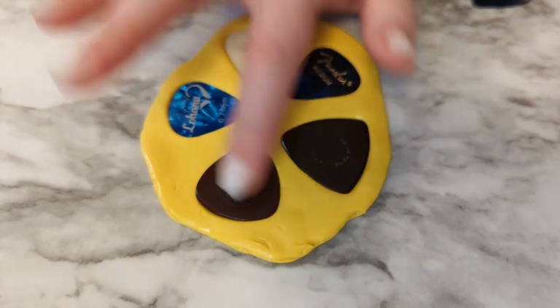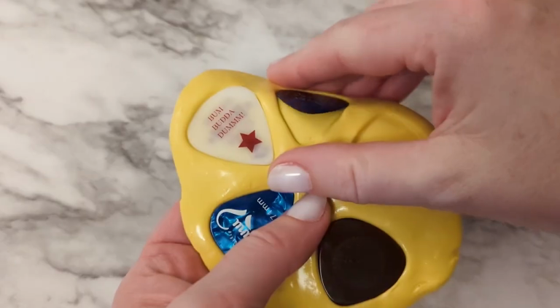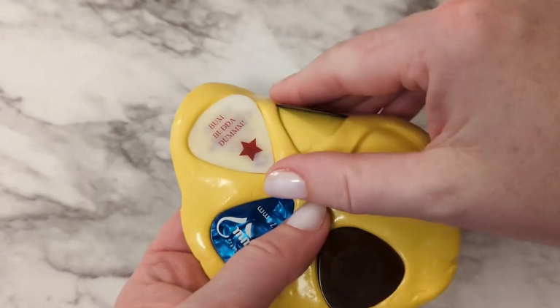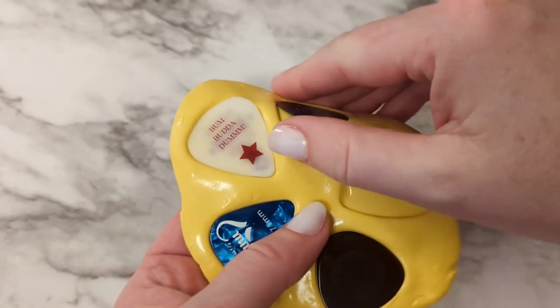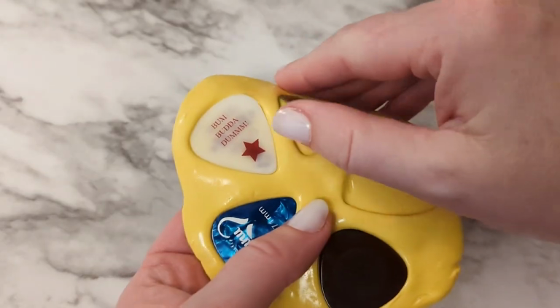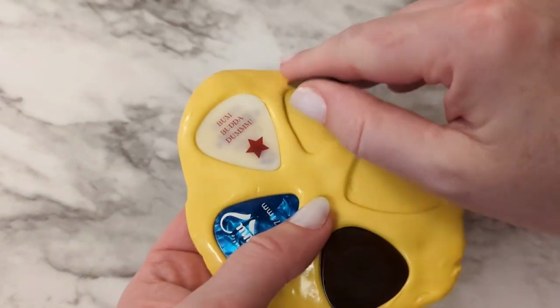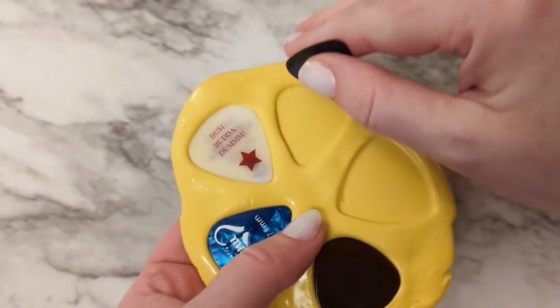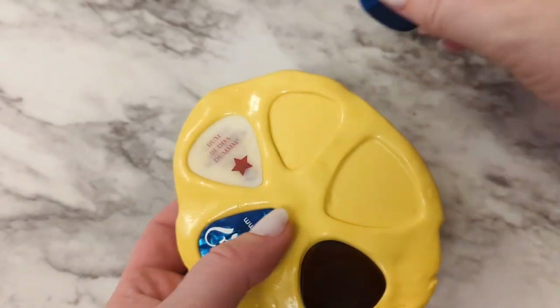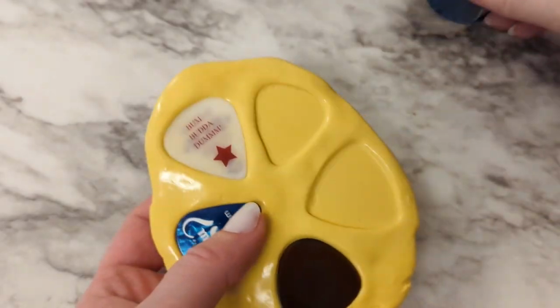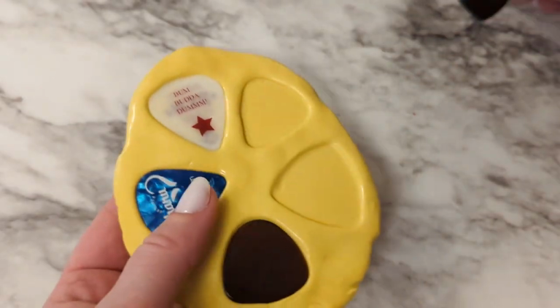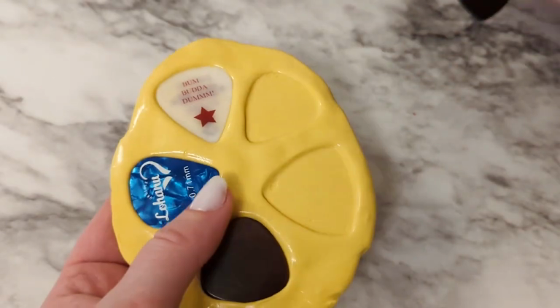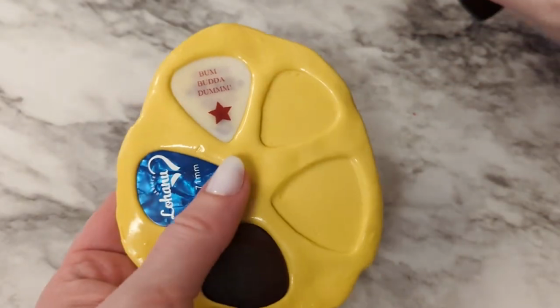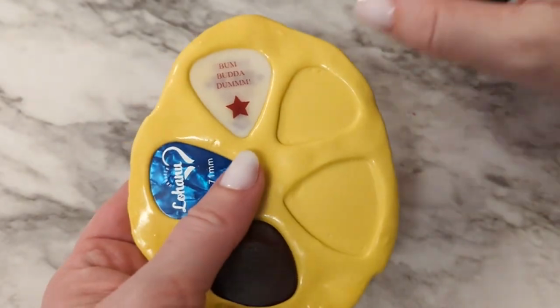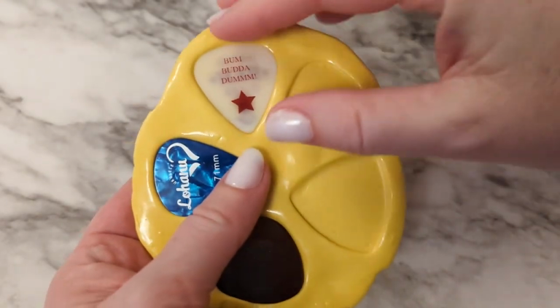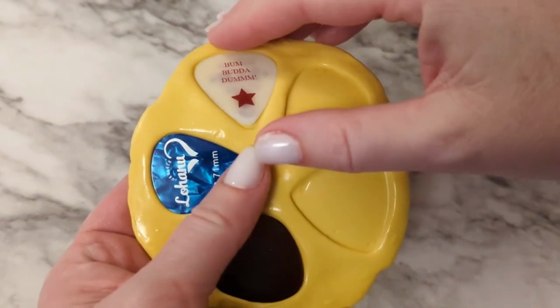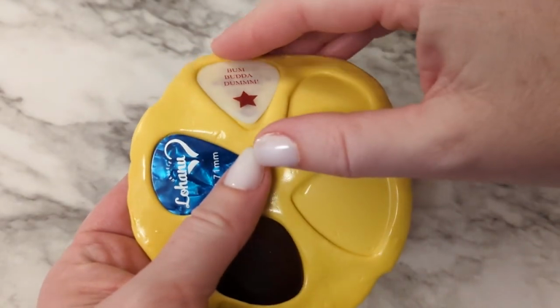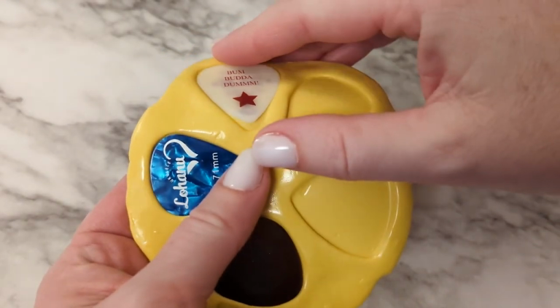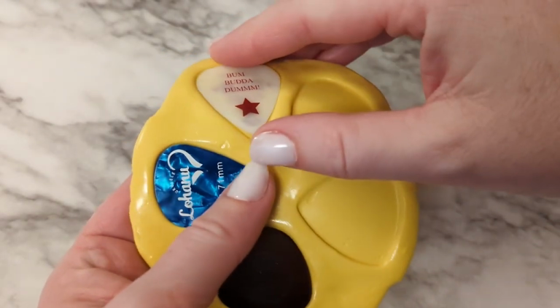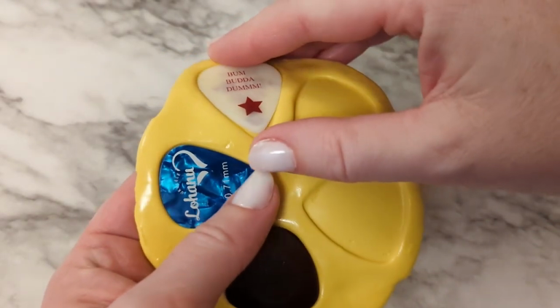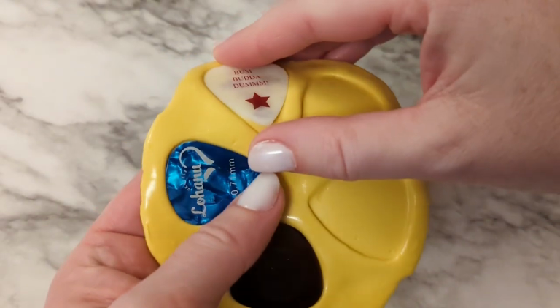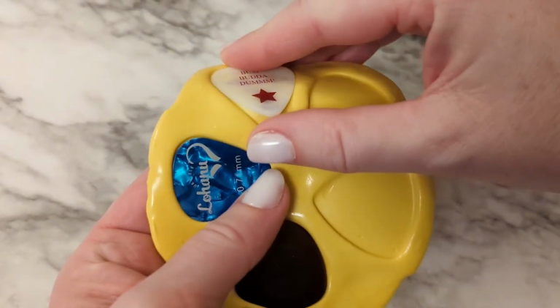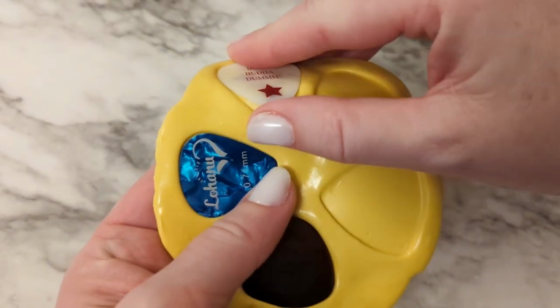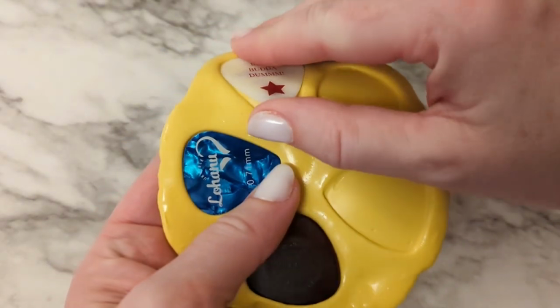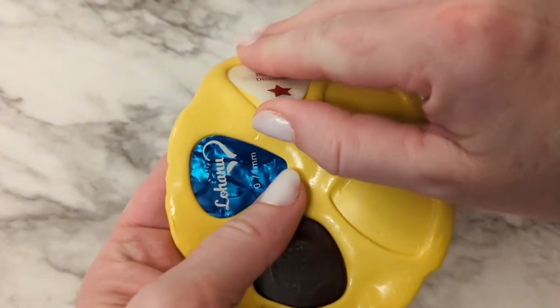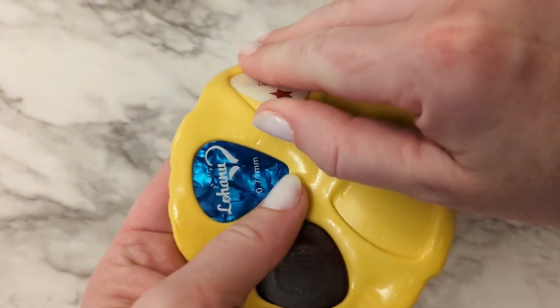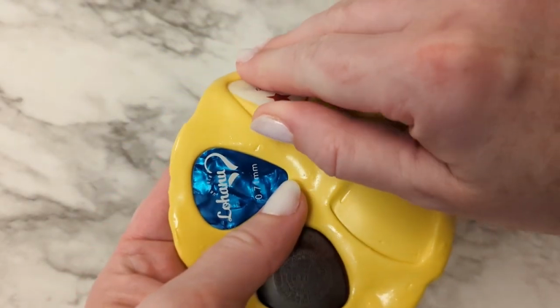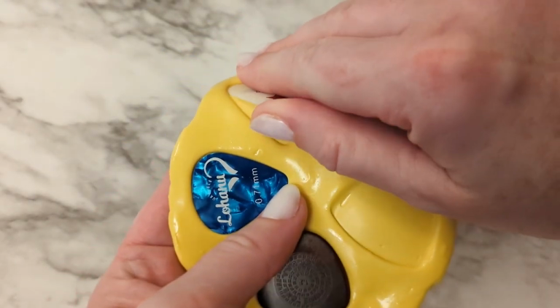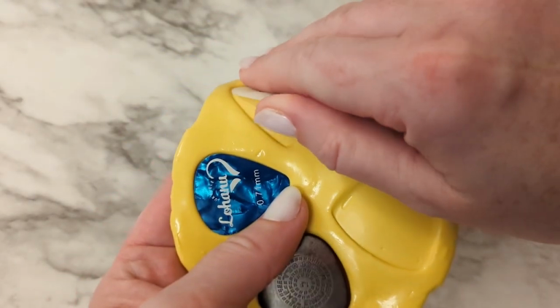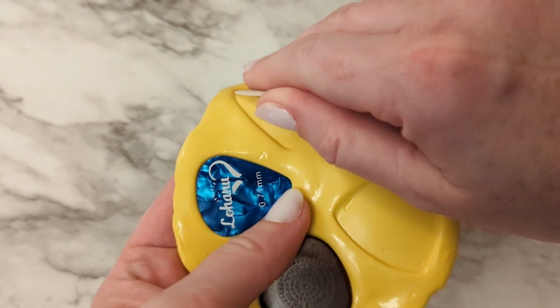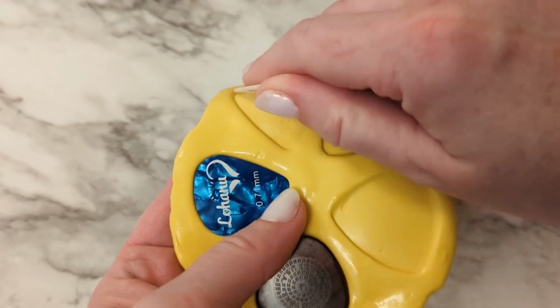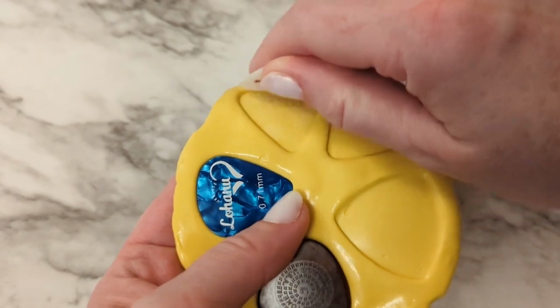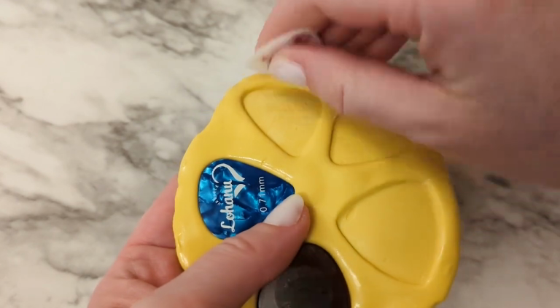Once the putty has set for at least 30 minutes, you can remove the picks and the mold is finished.